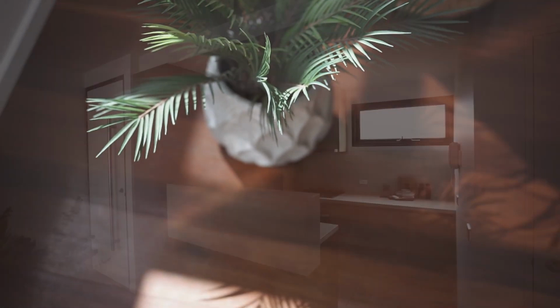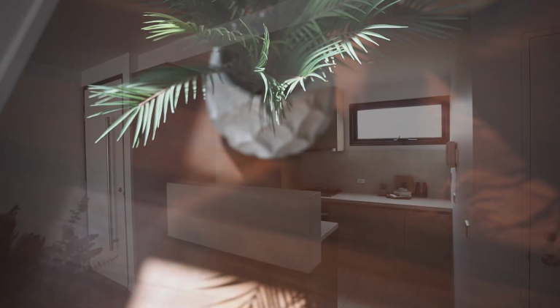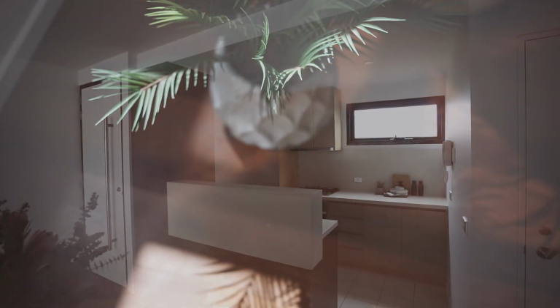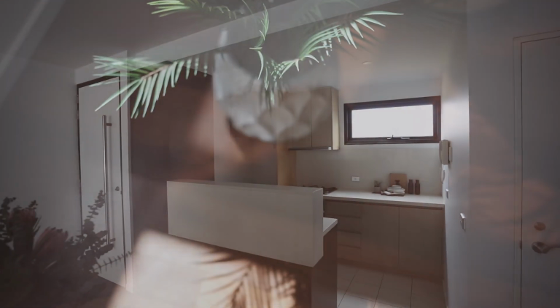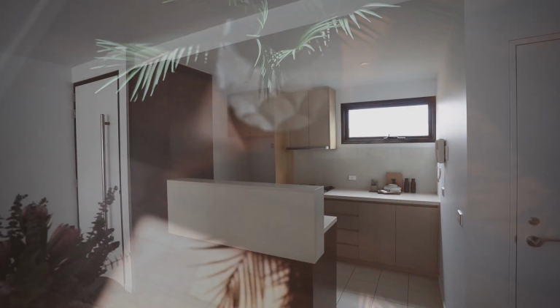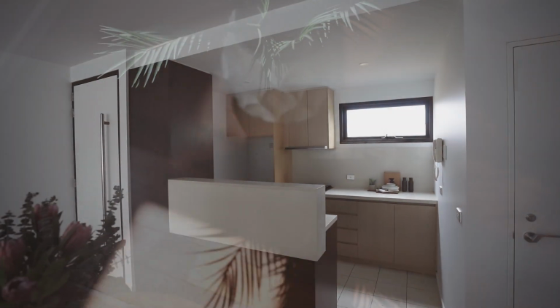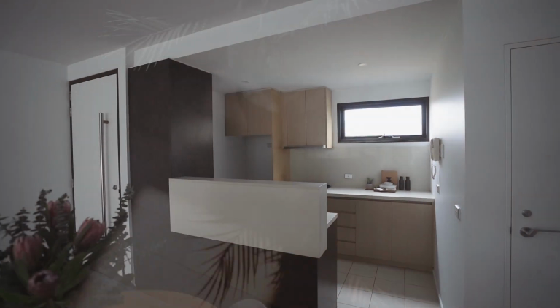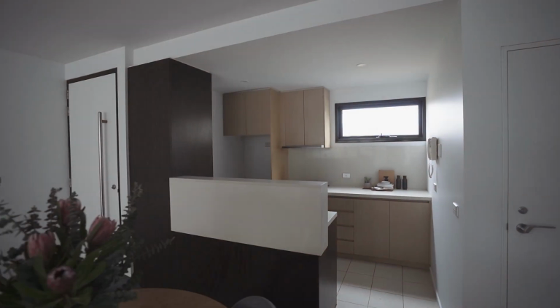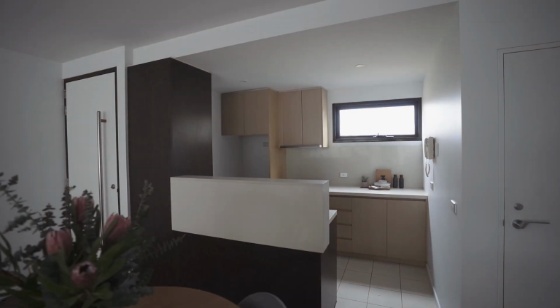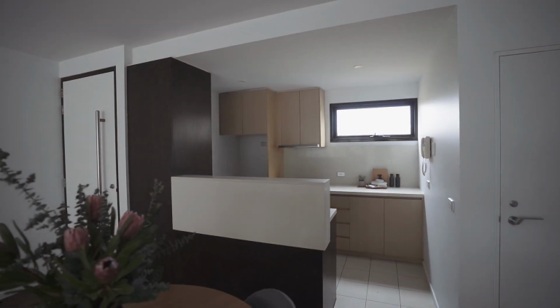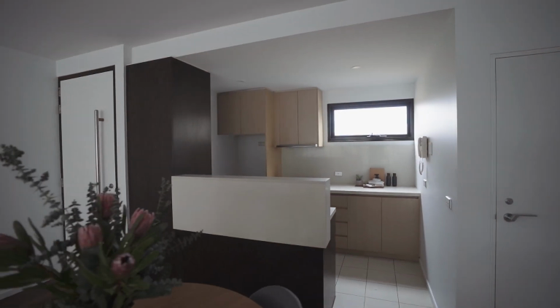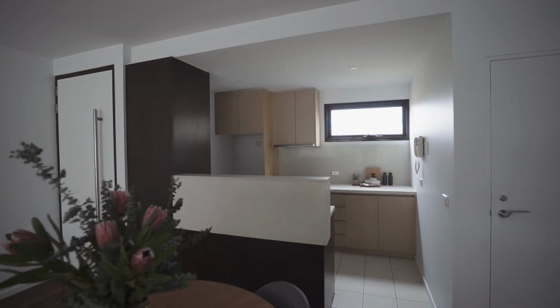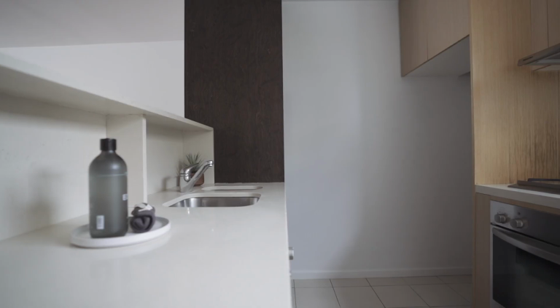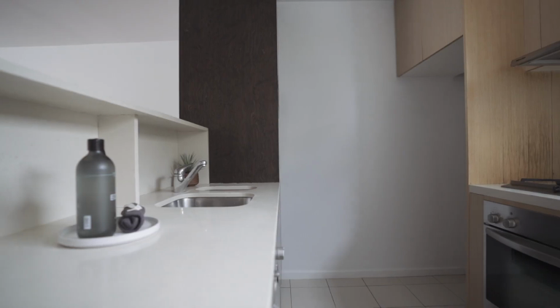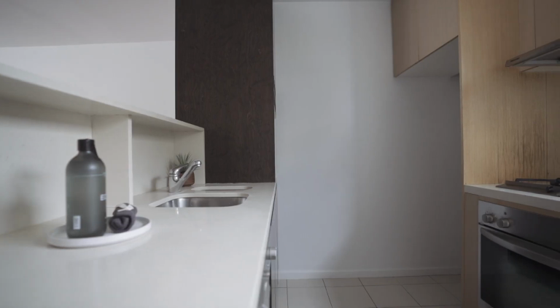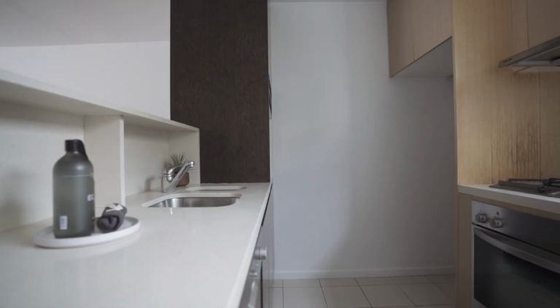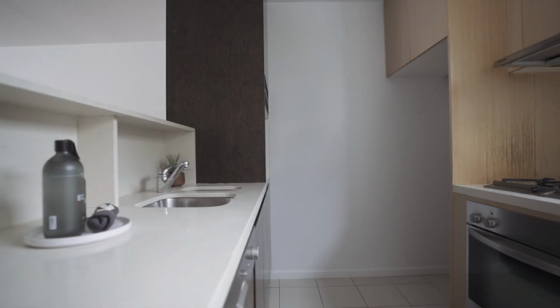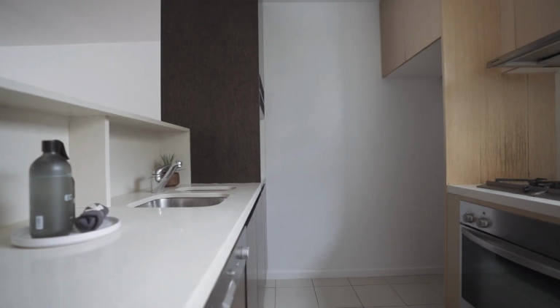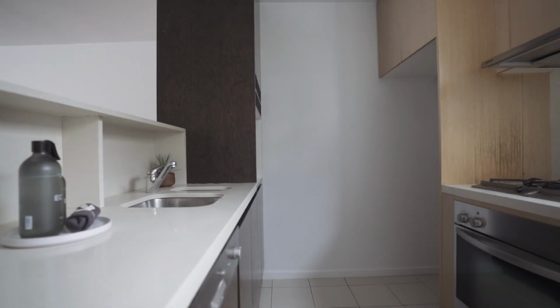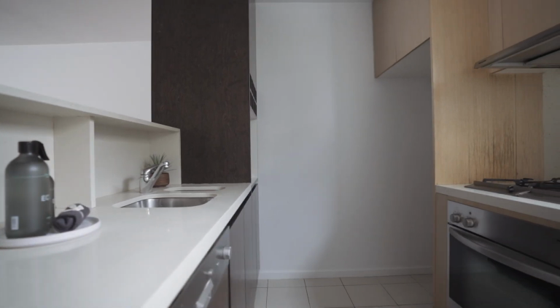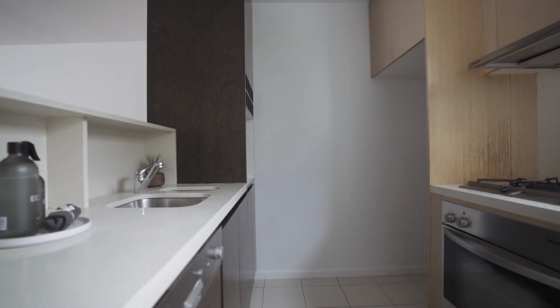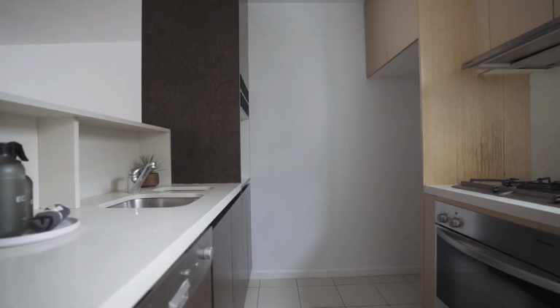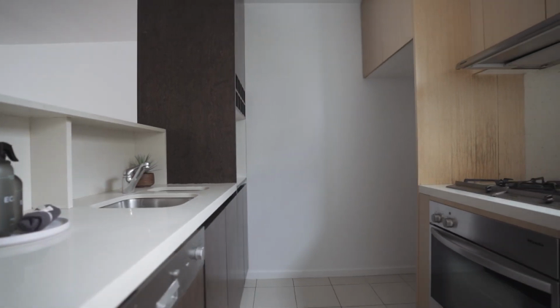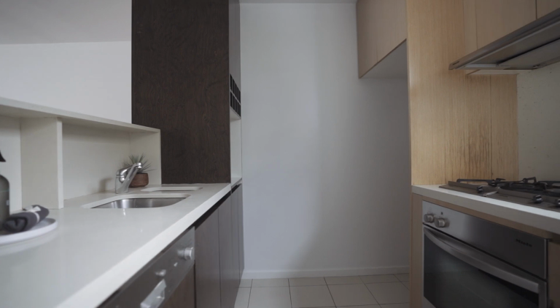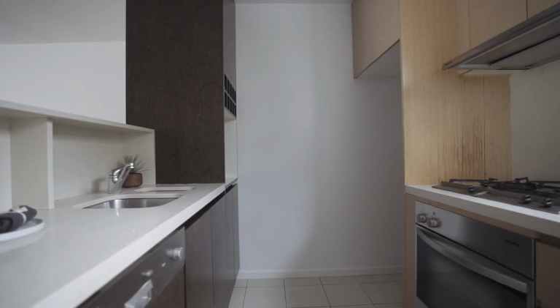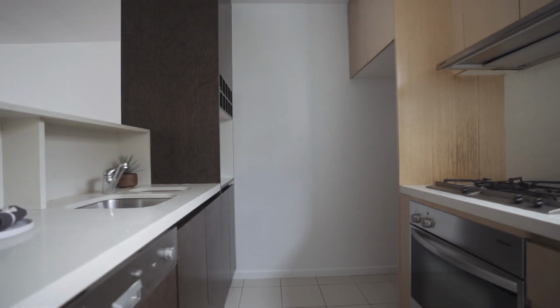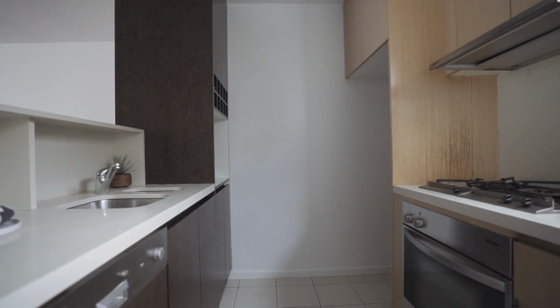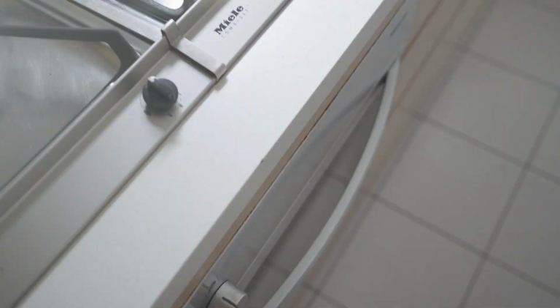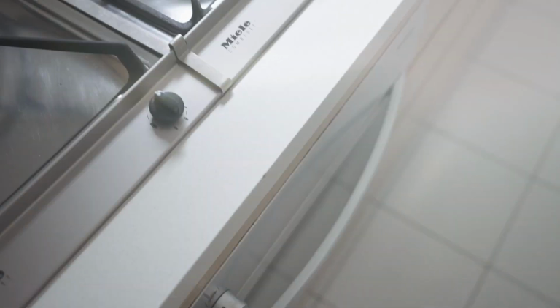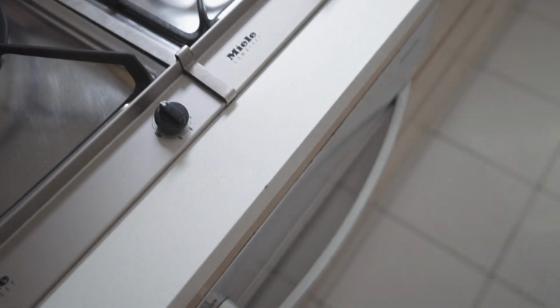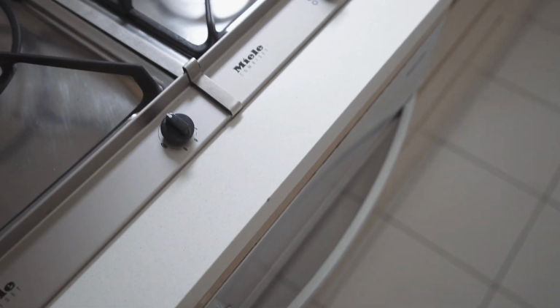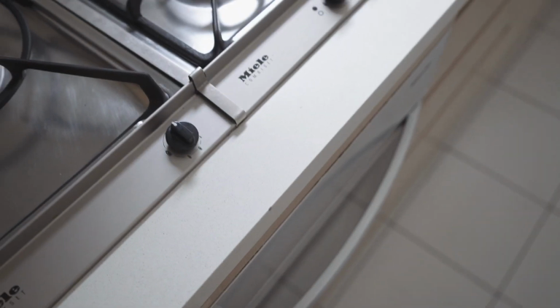The quality Miele kitchen is open plan to keep whoever is doing the cooking in the loop of the conversation.